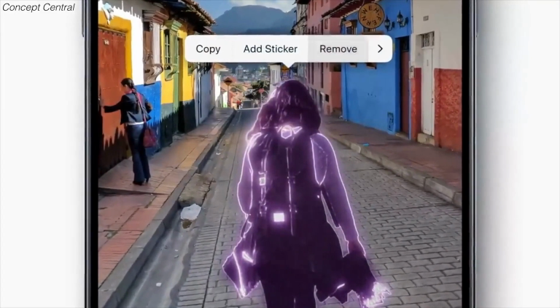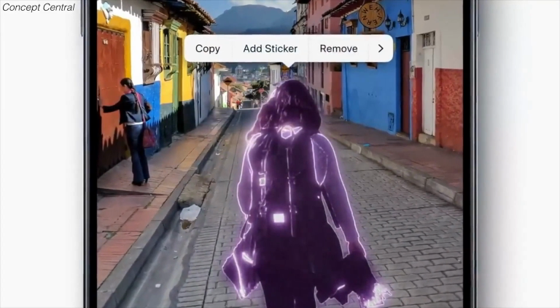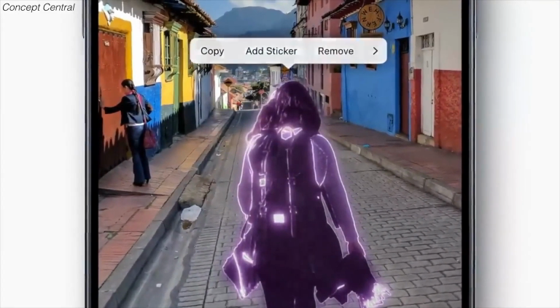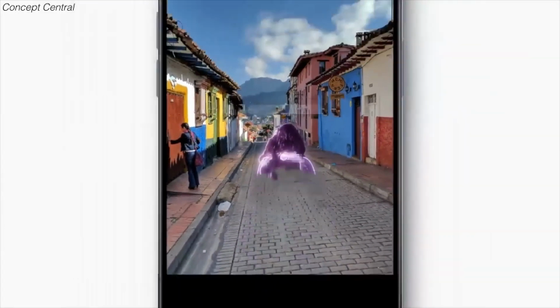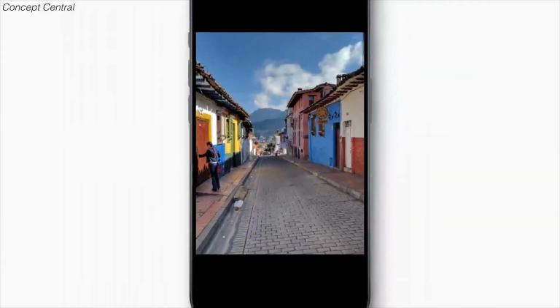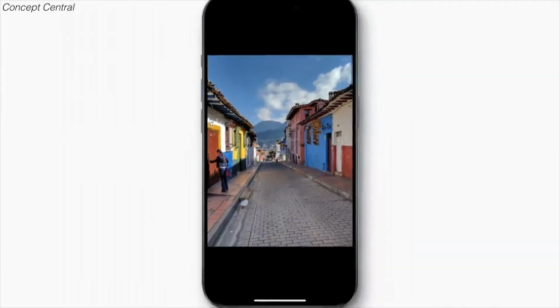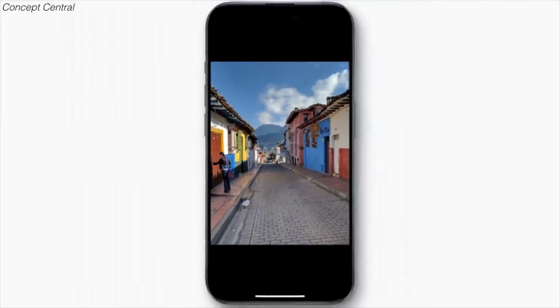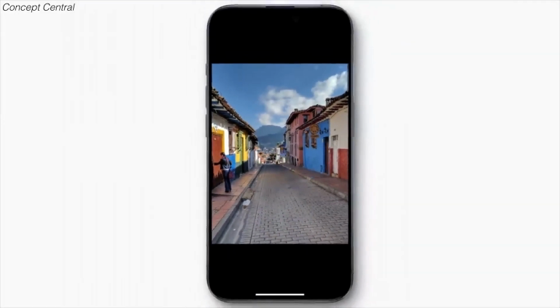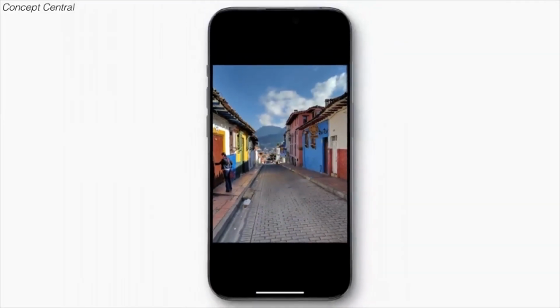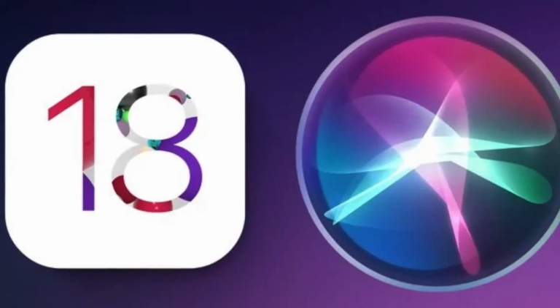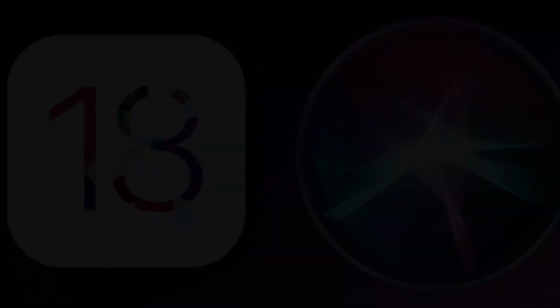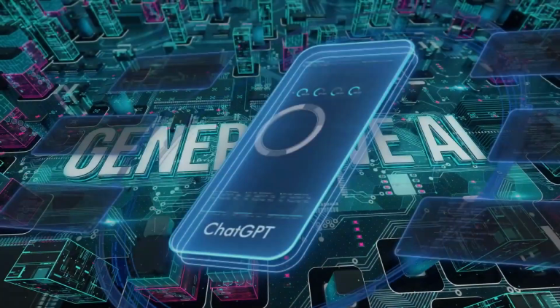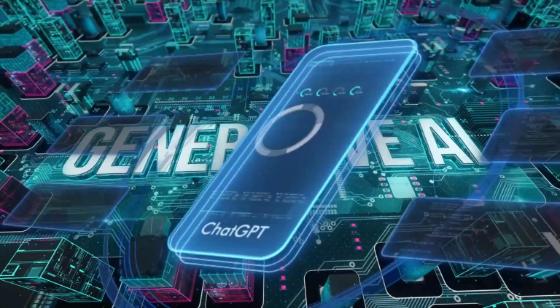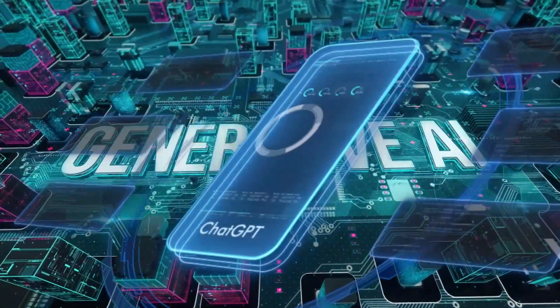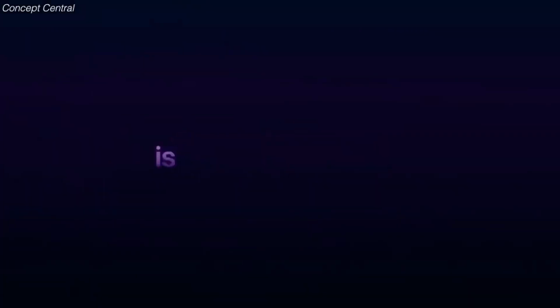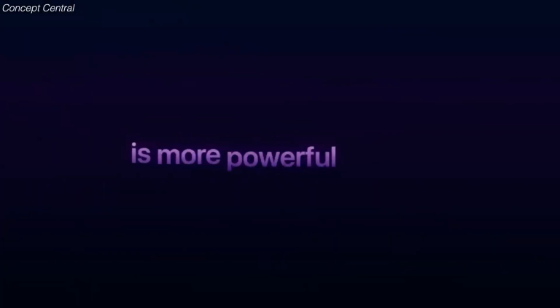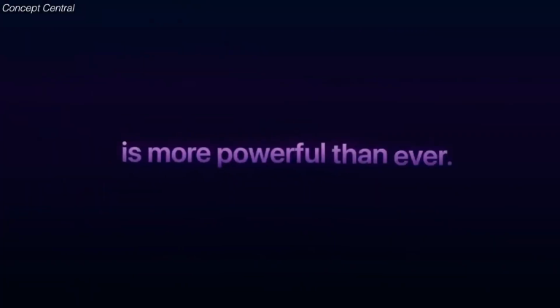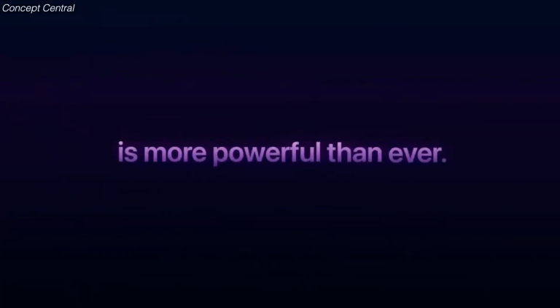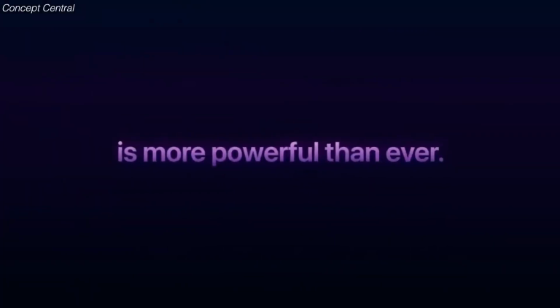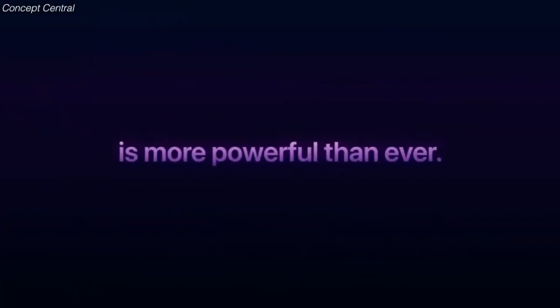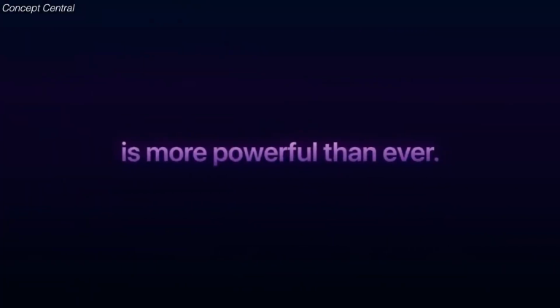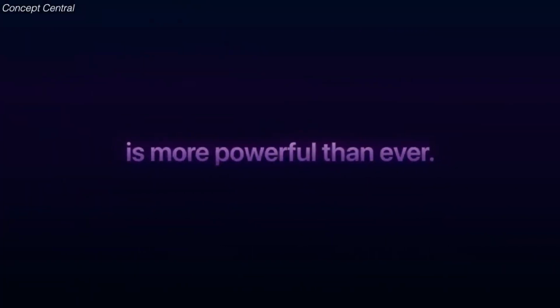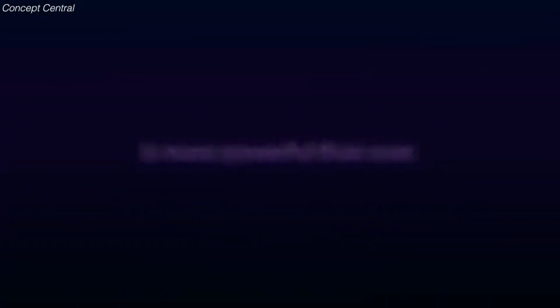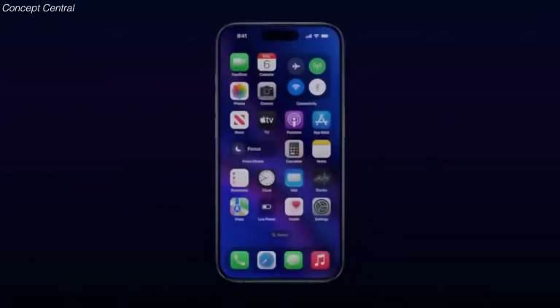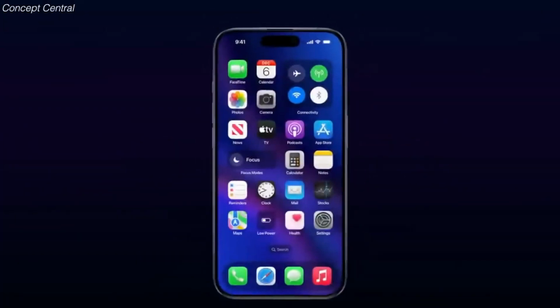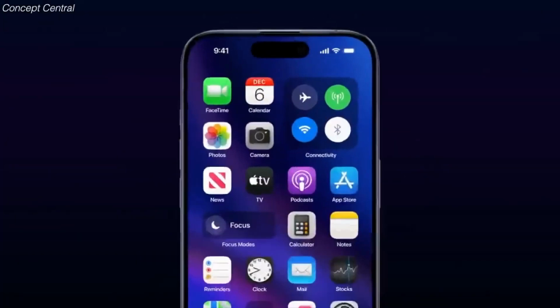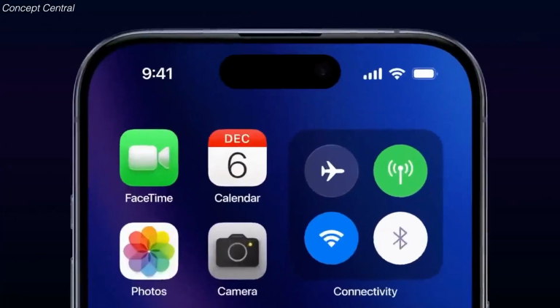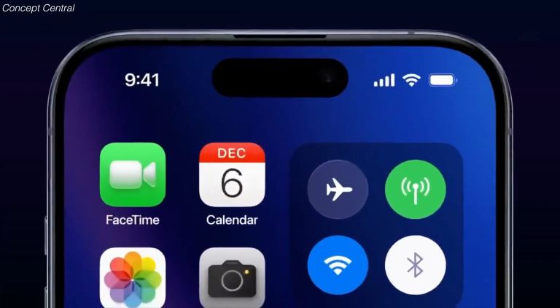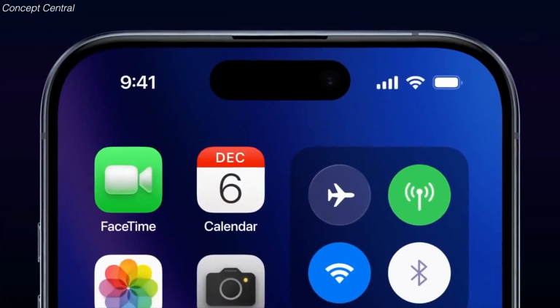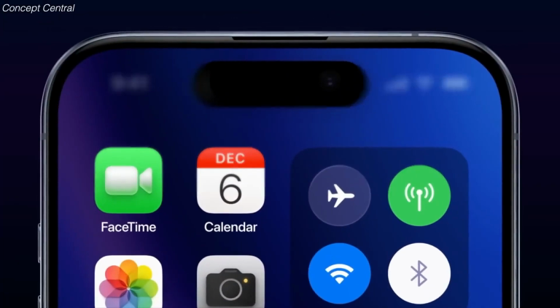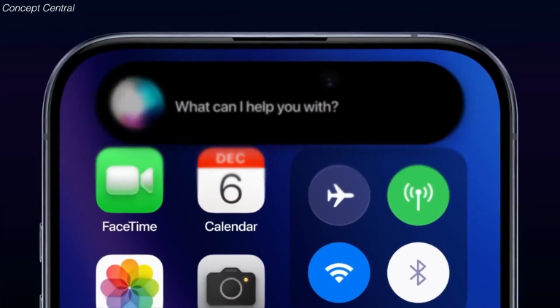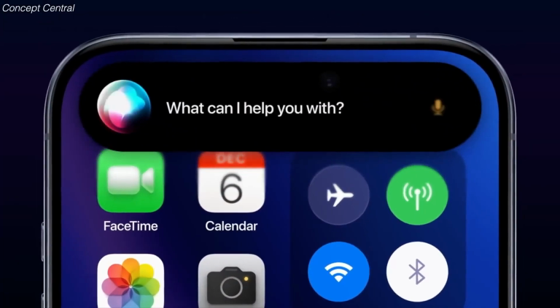For example, you could make a more forceful press to record video.